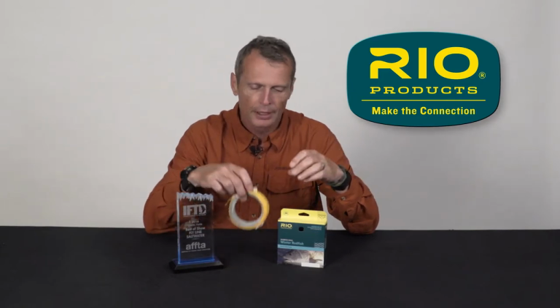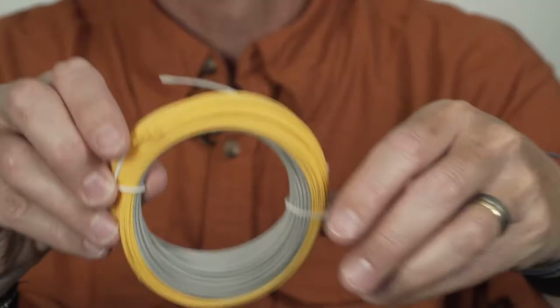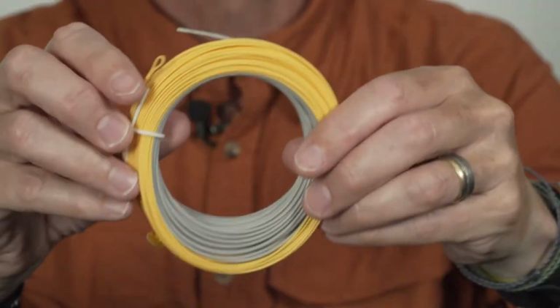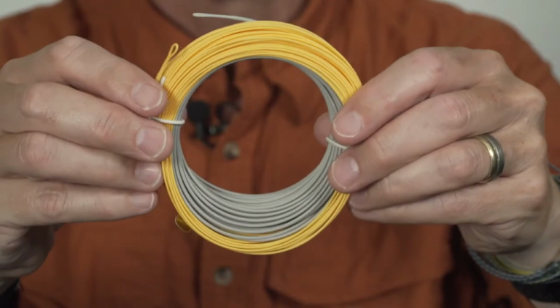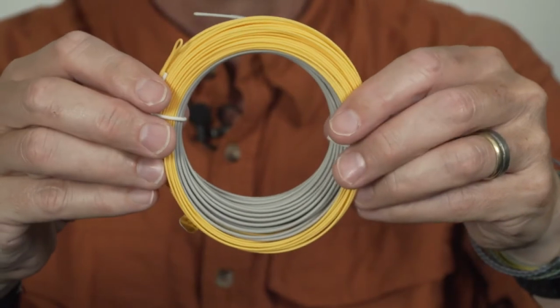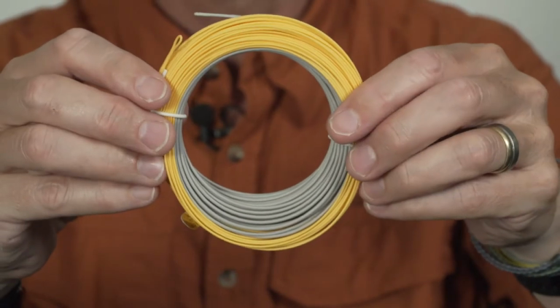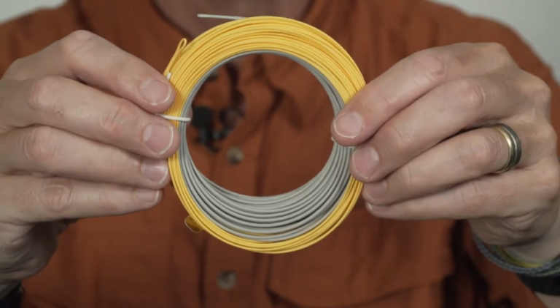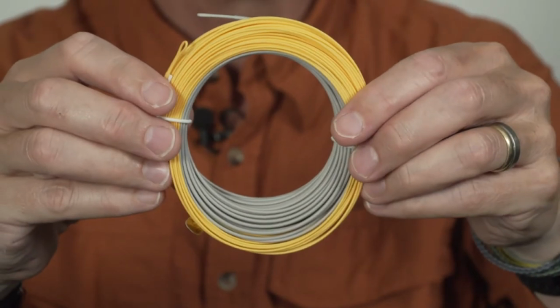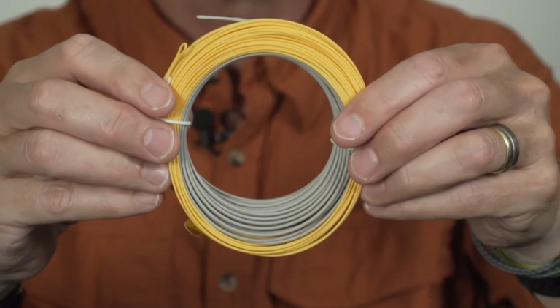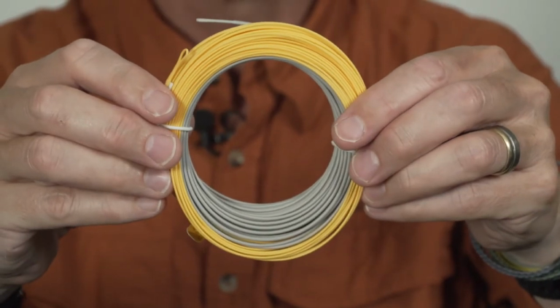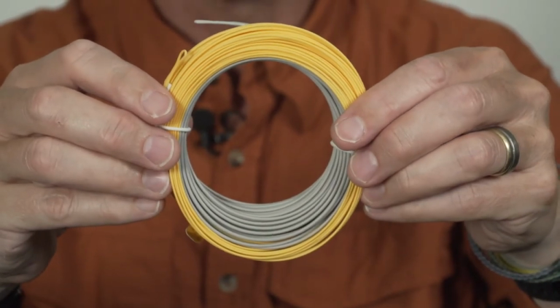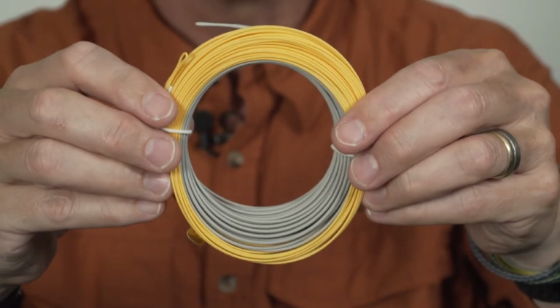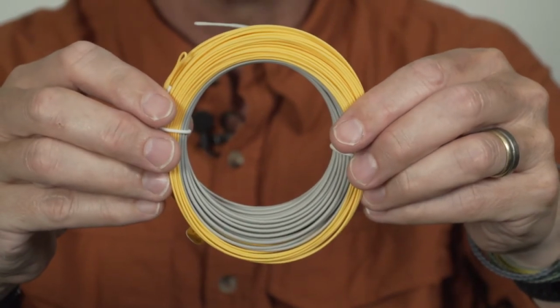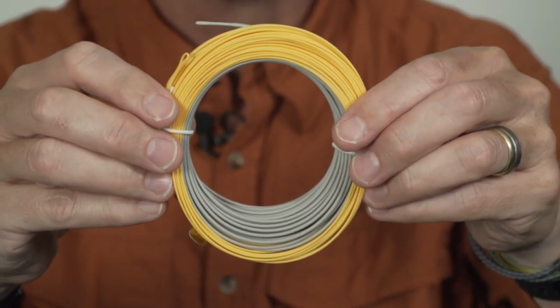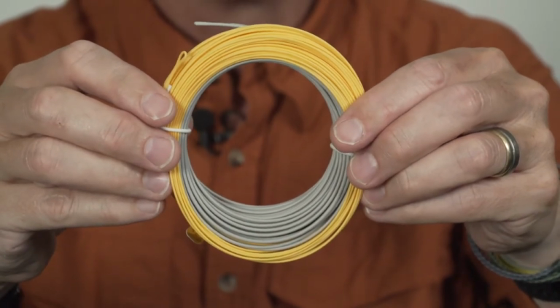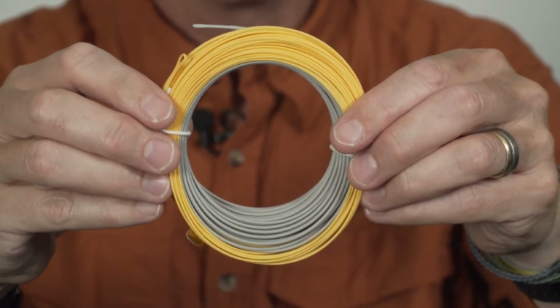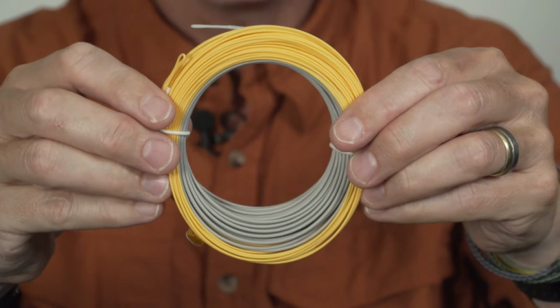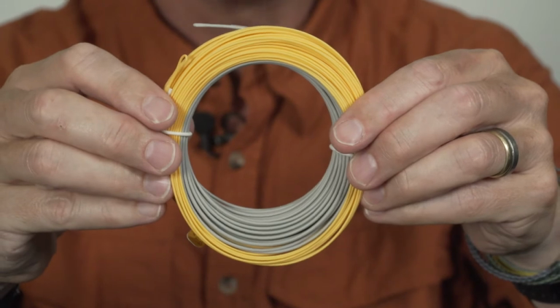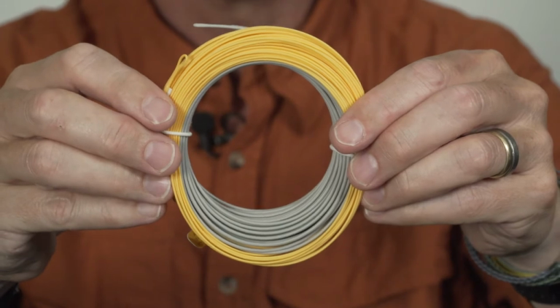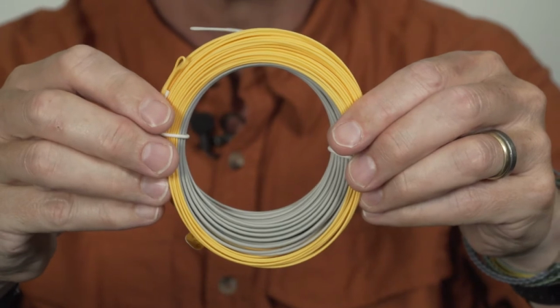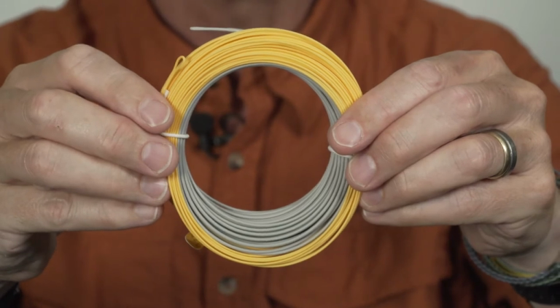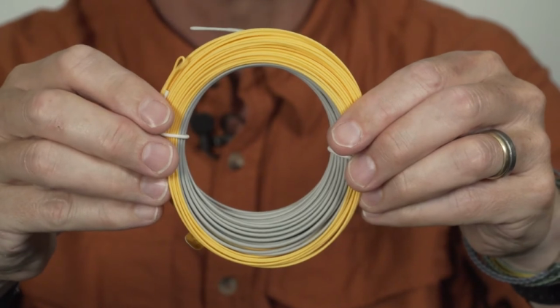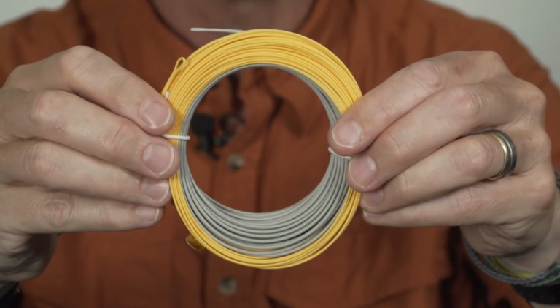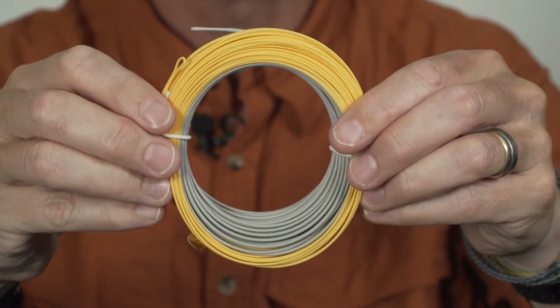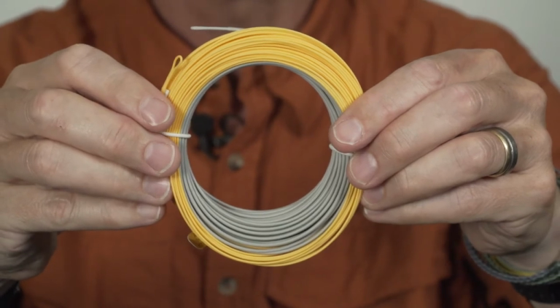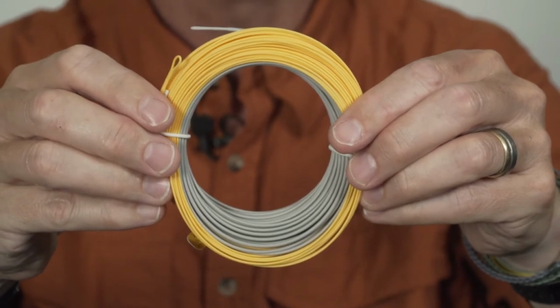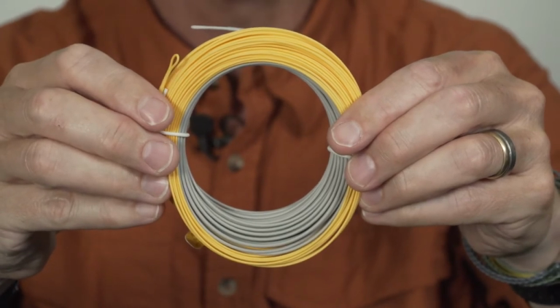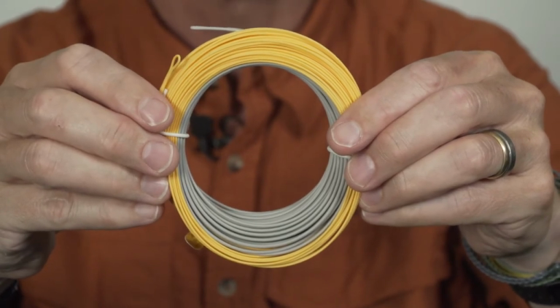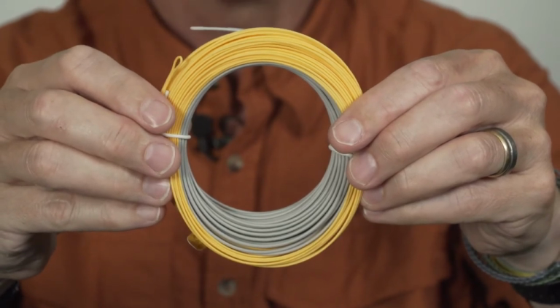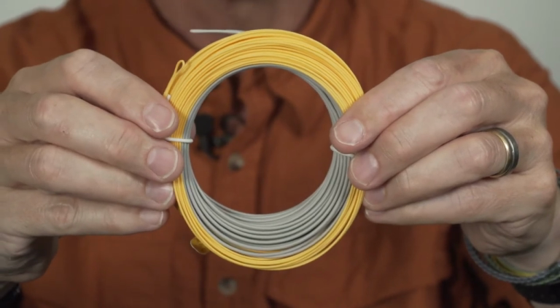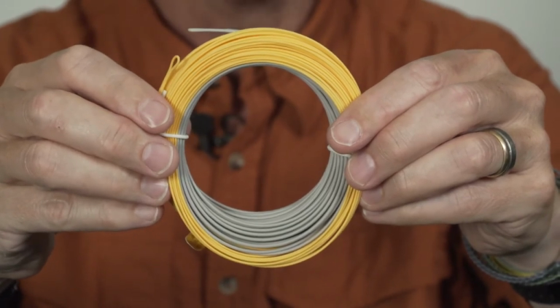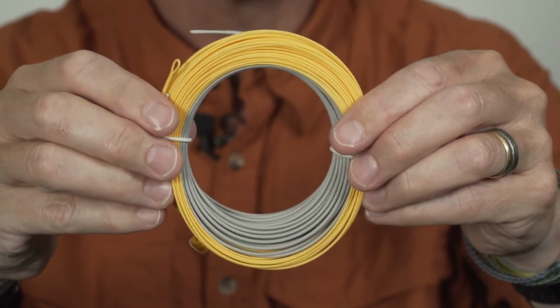It's got this gray color head and an orange color running line, so there's a very visual difference between the head and the running line — making it easy to see where it's going to load.